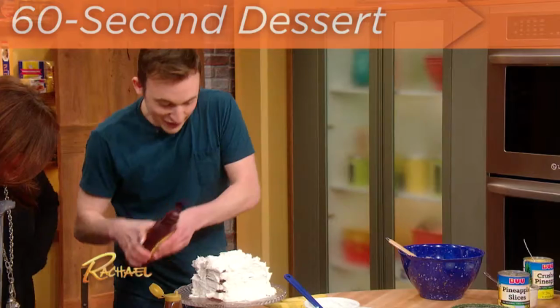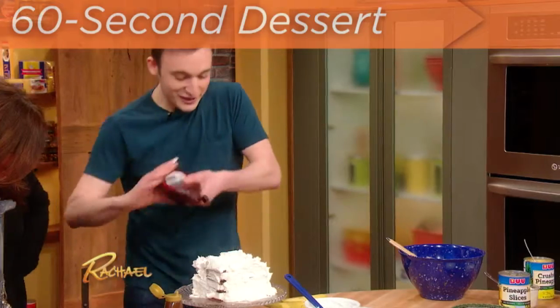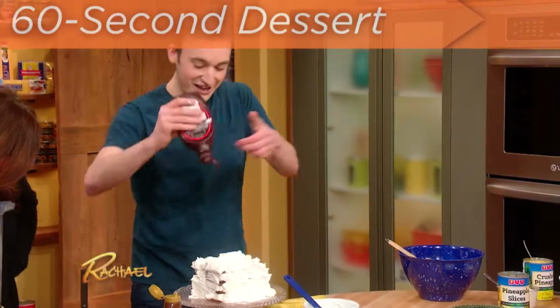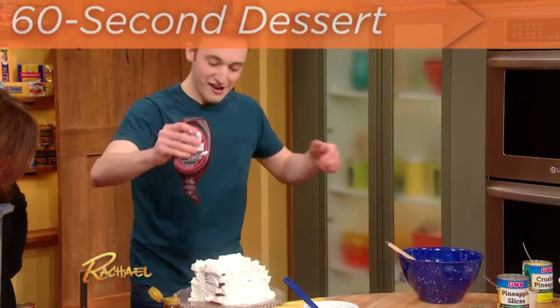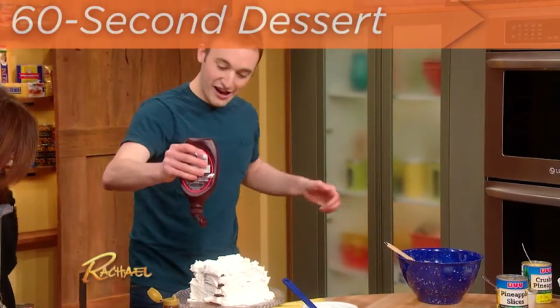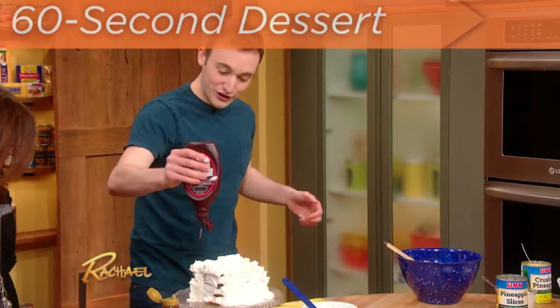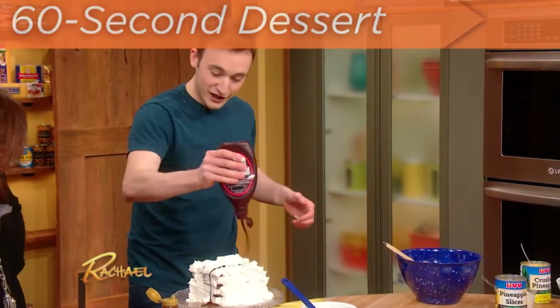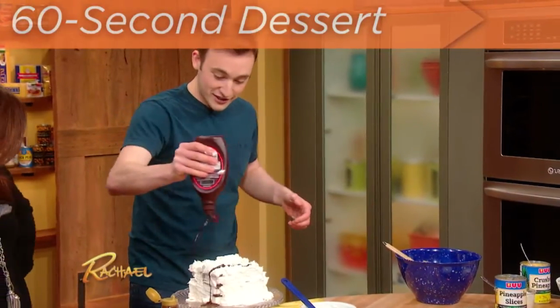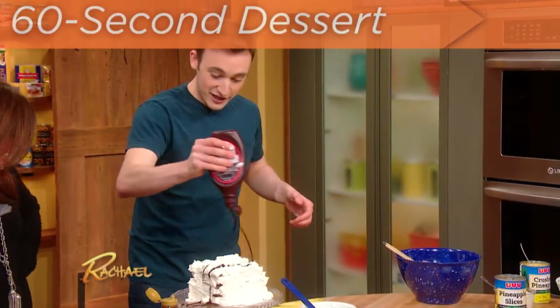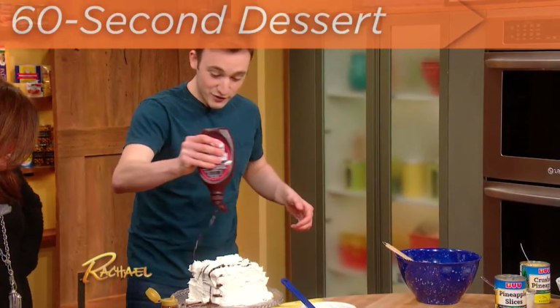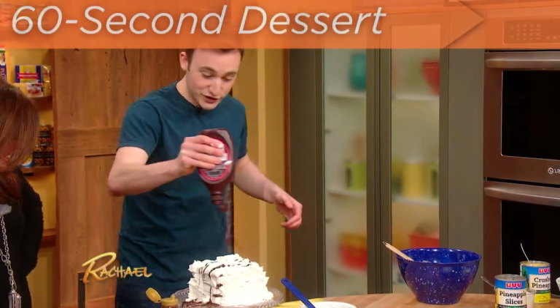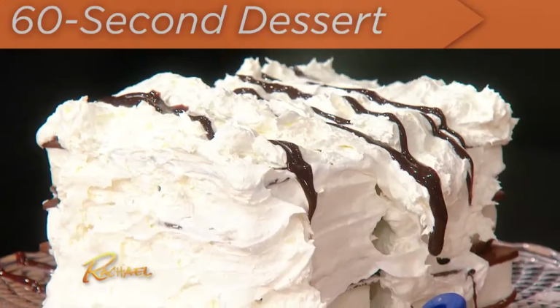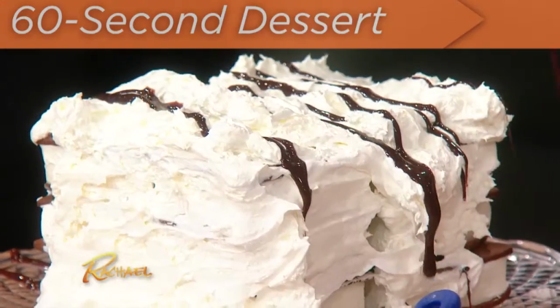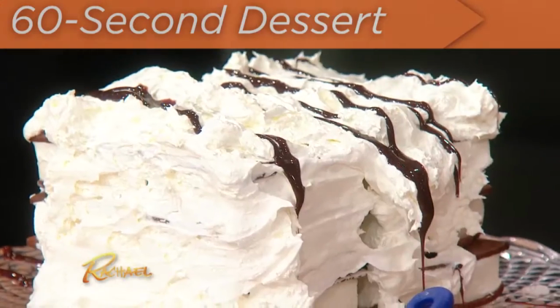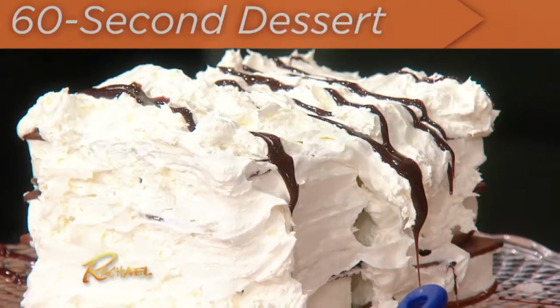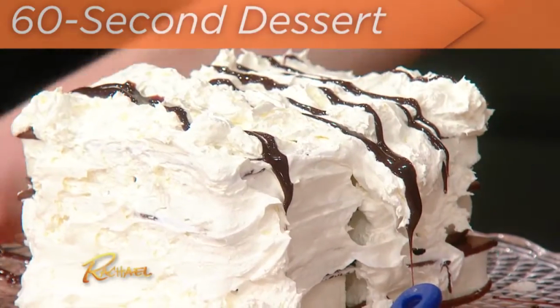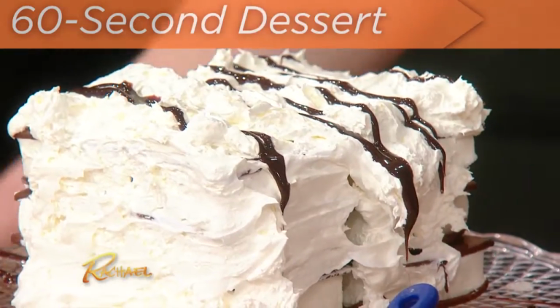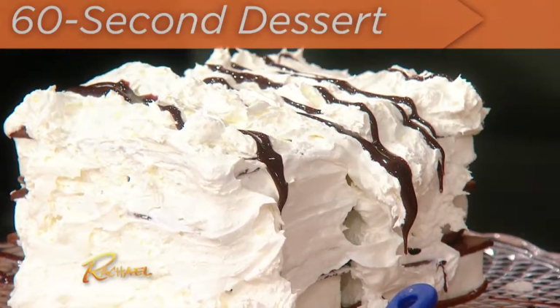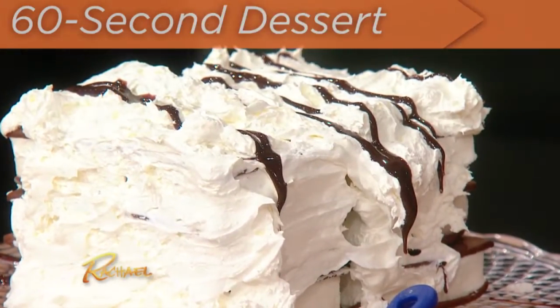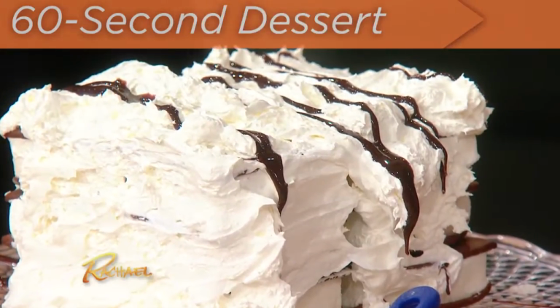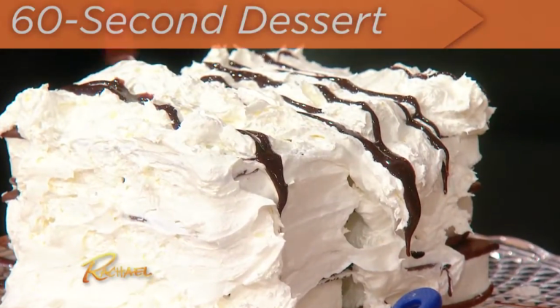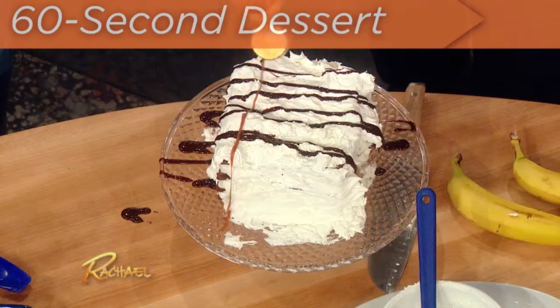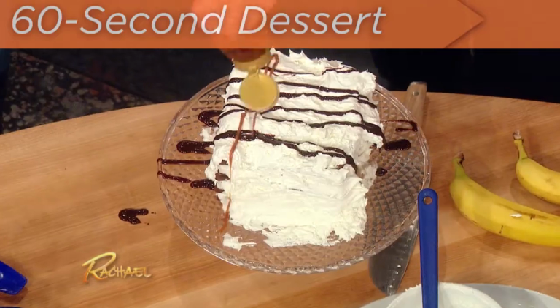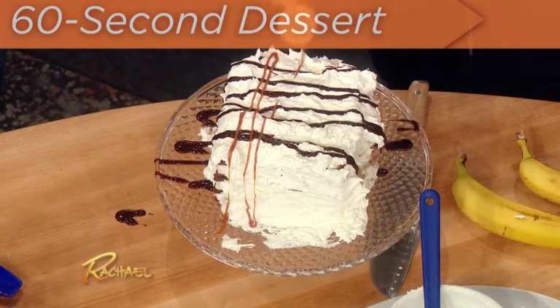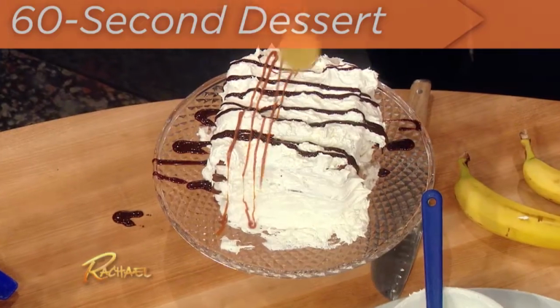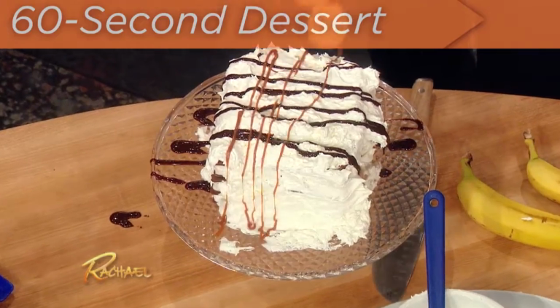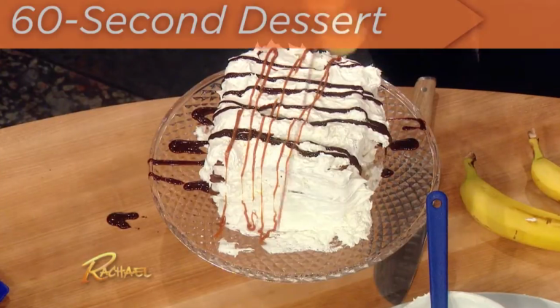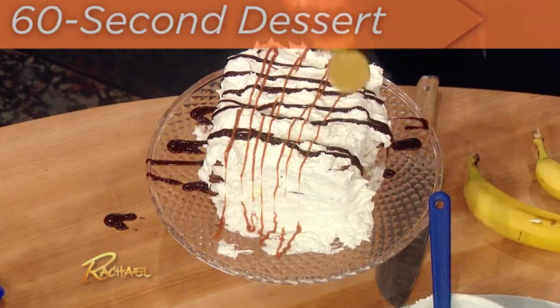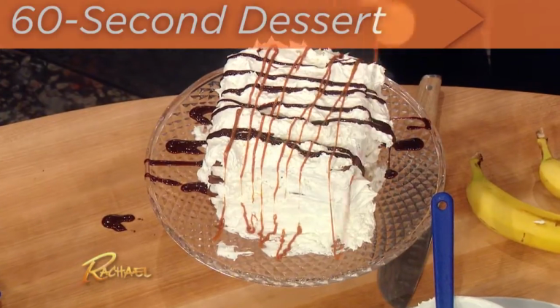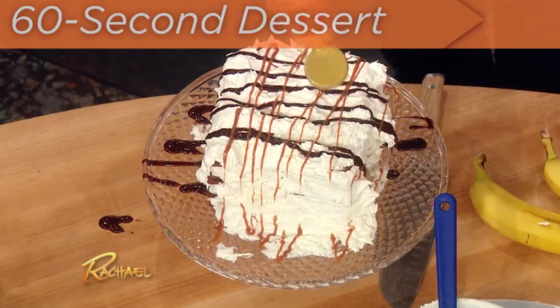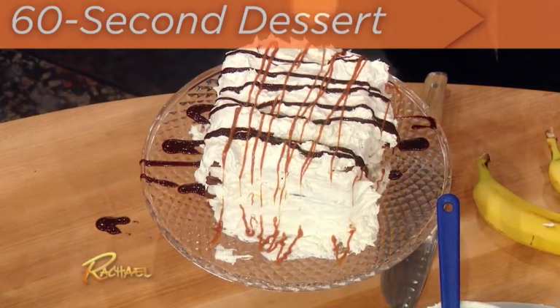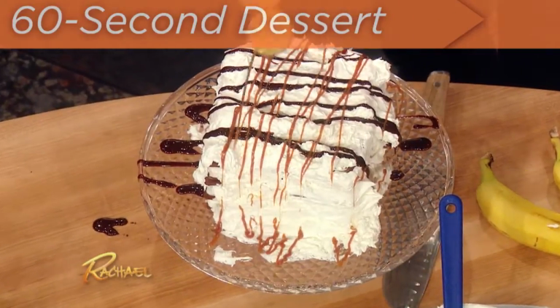Now I'm gonna take our chocolate sauce in one direction. We're gonna do some chocolate — 30 seconds. In the other direction, a little bit of caramel.